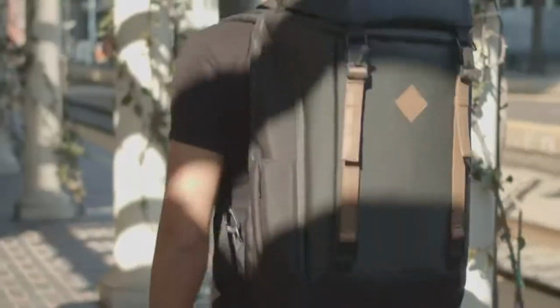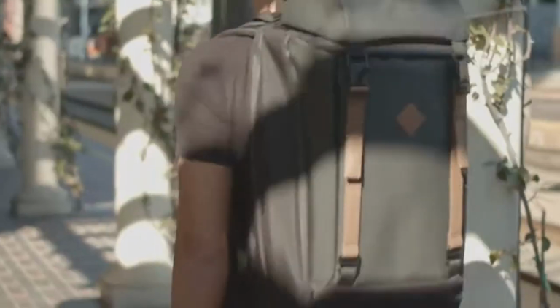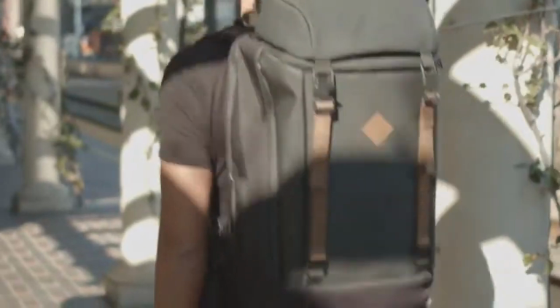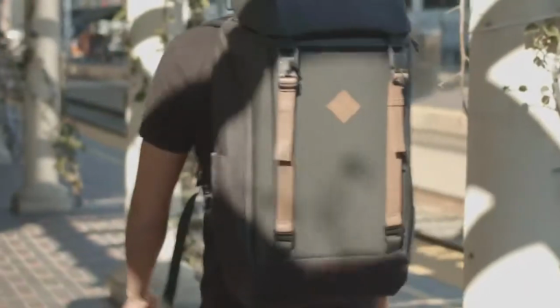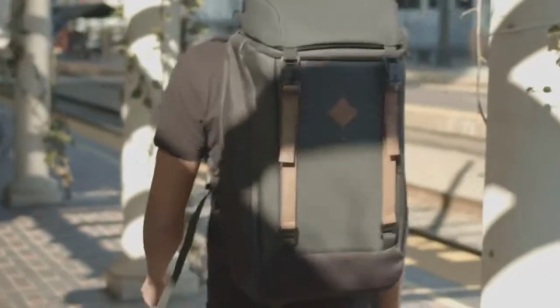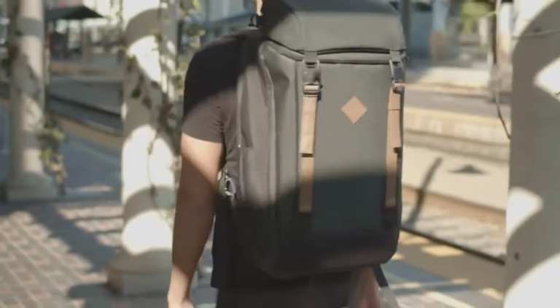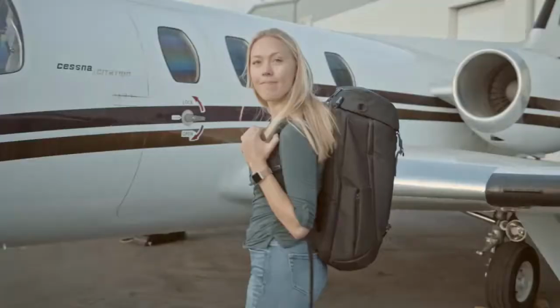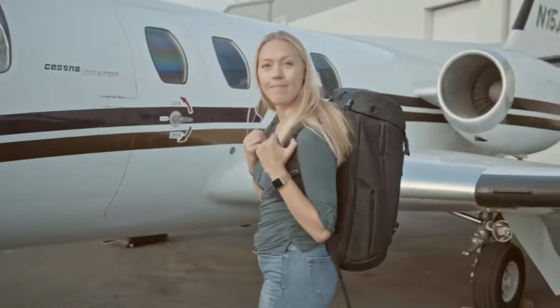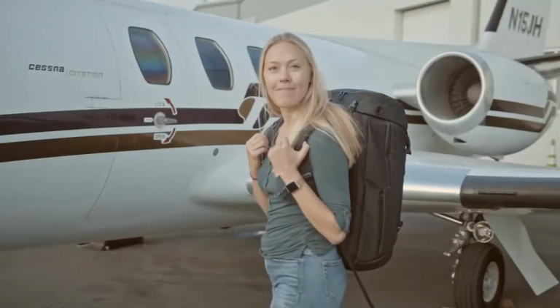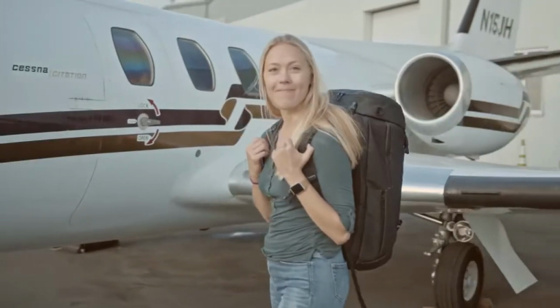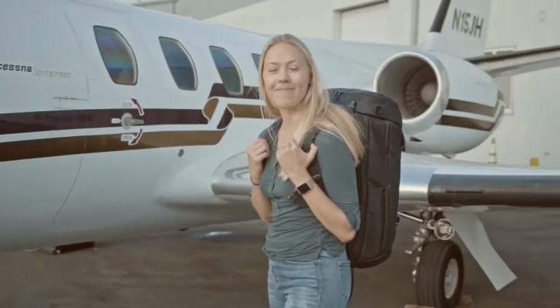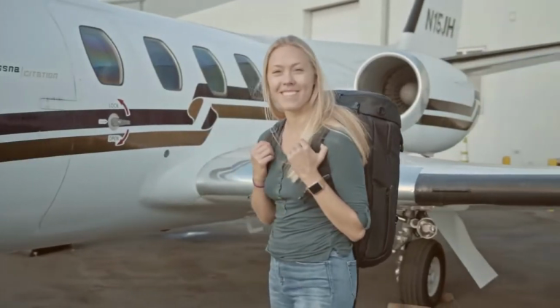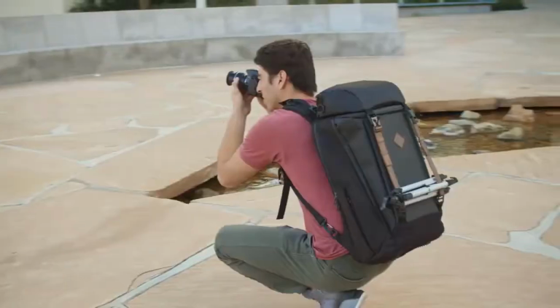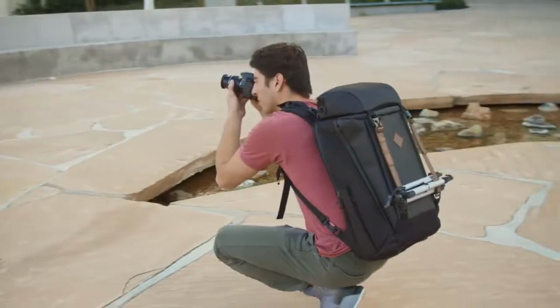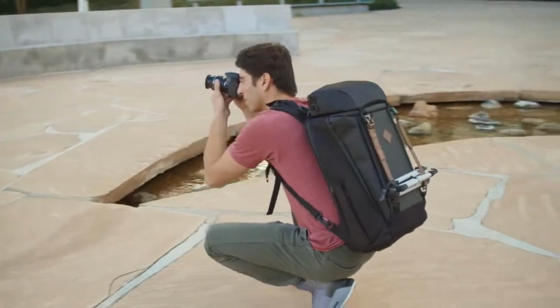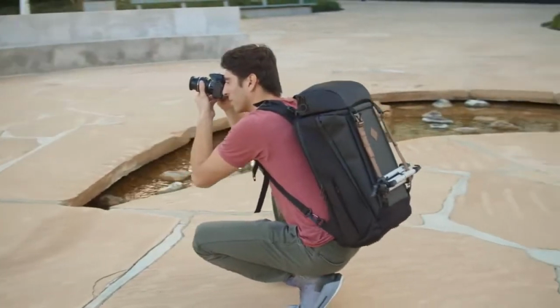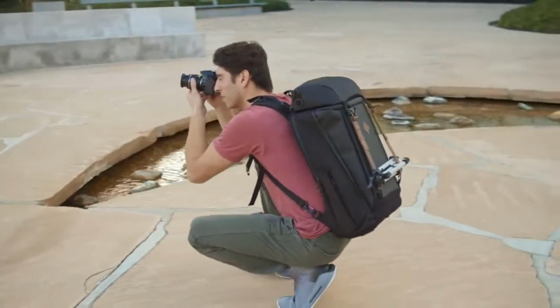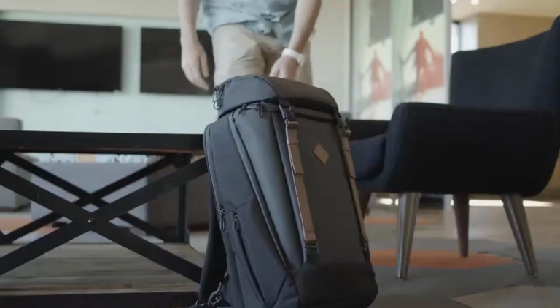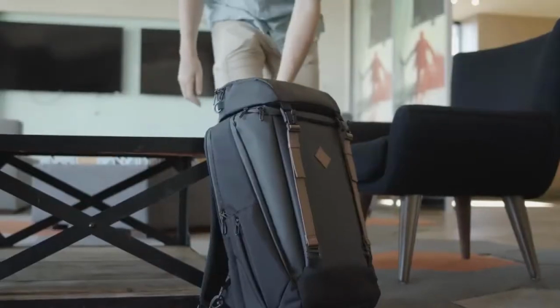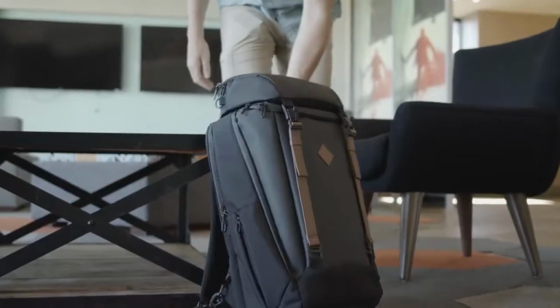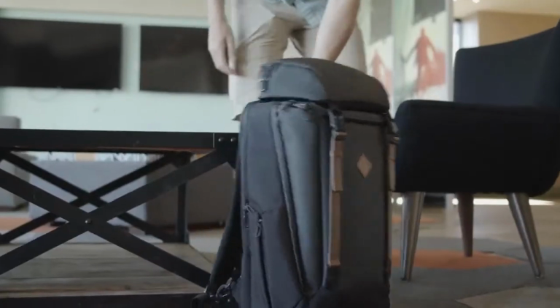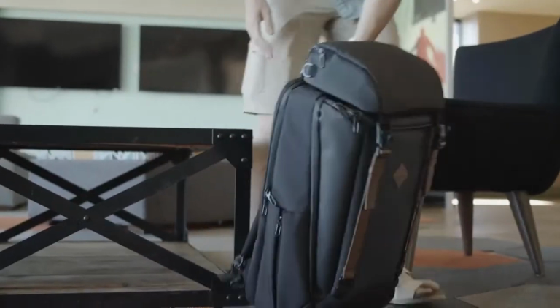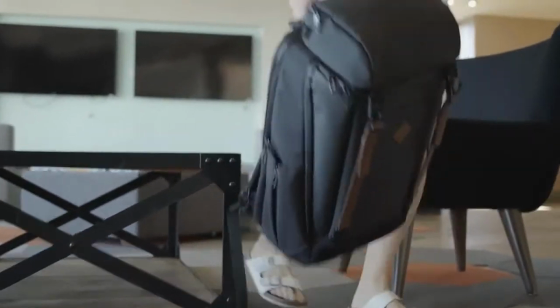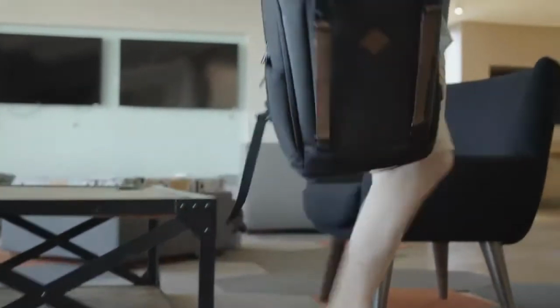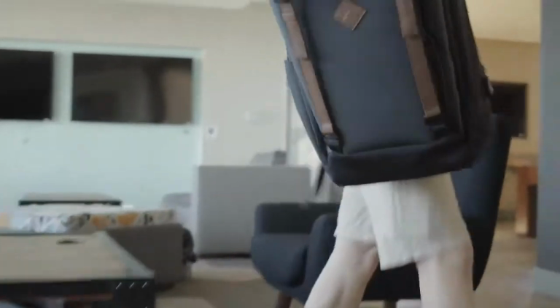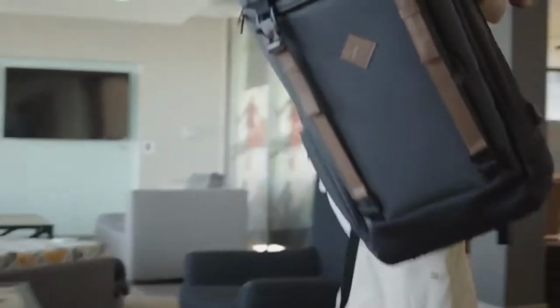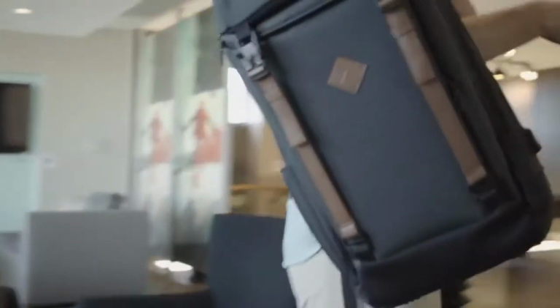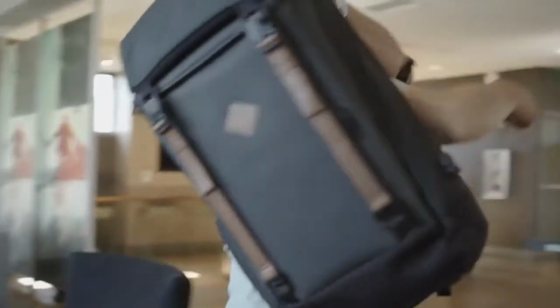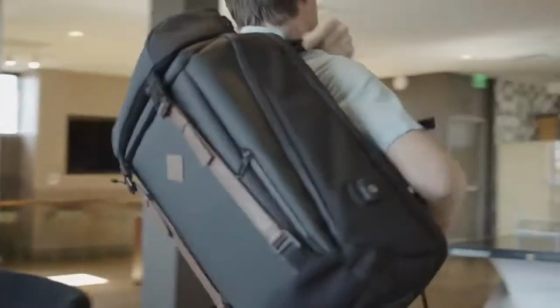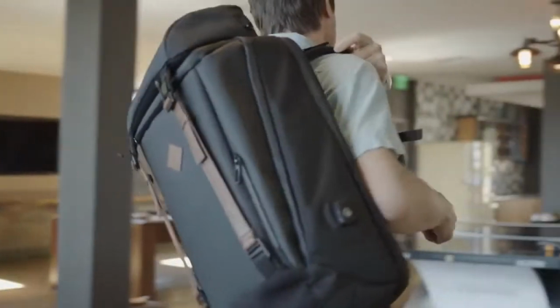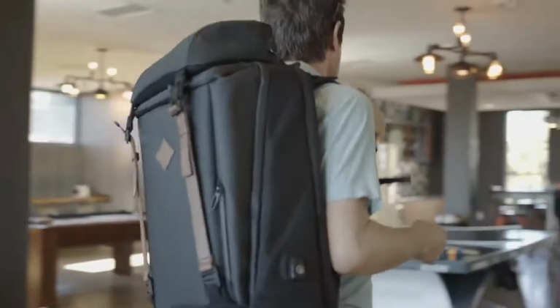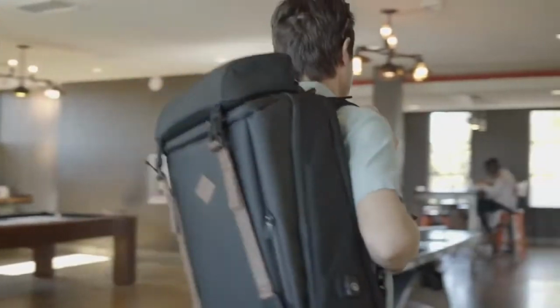Engineered for the traveler, adventurer, and creator — pre-order your Era backpack today at the lowest price we'll ever offer.